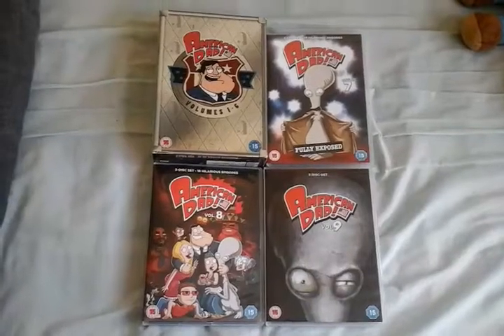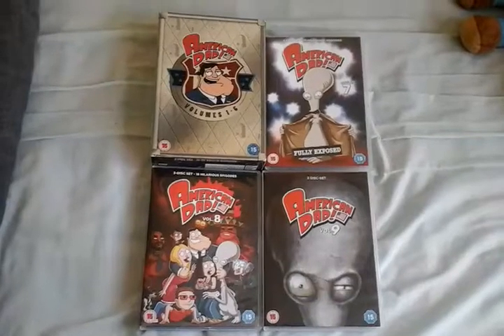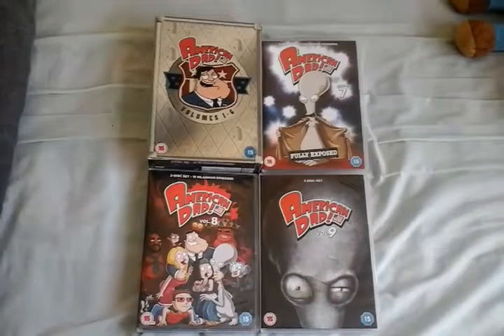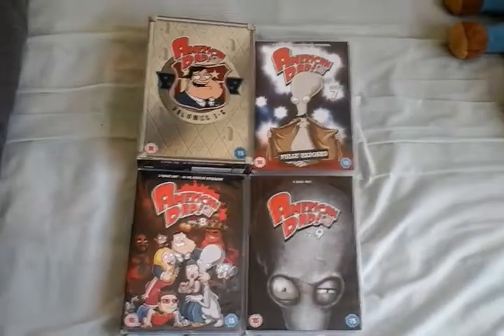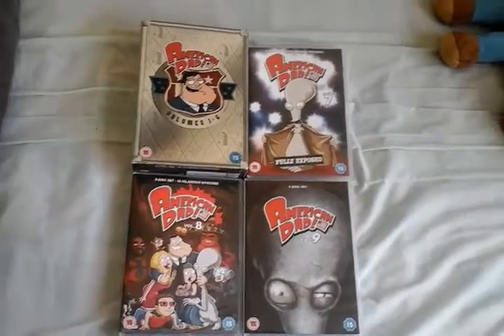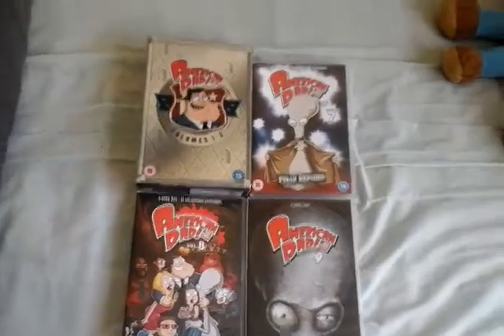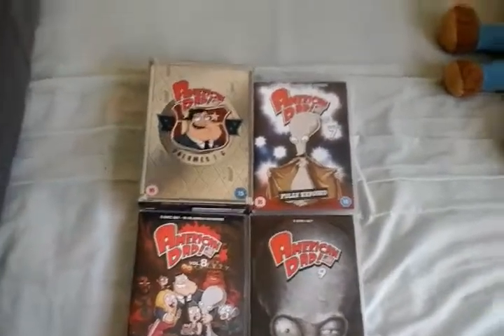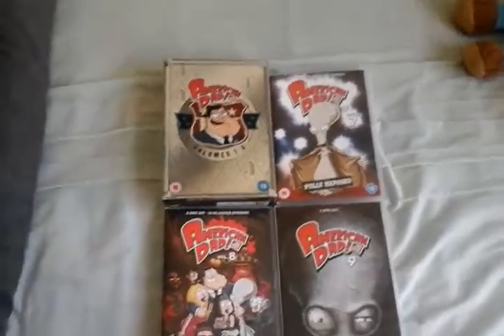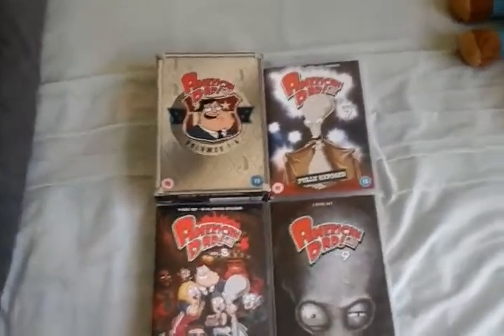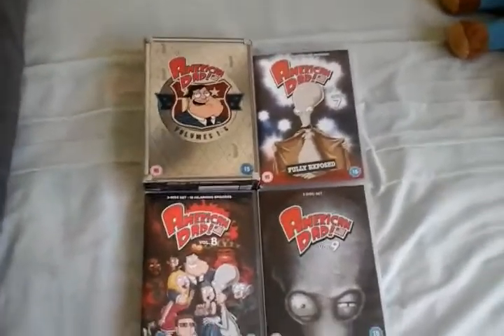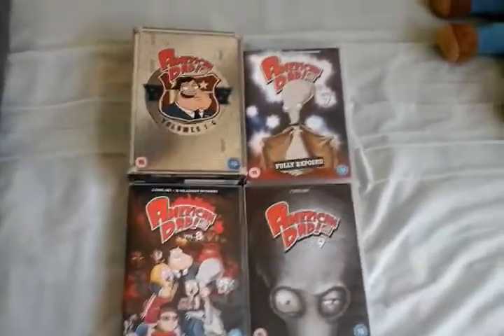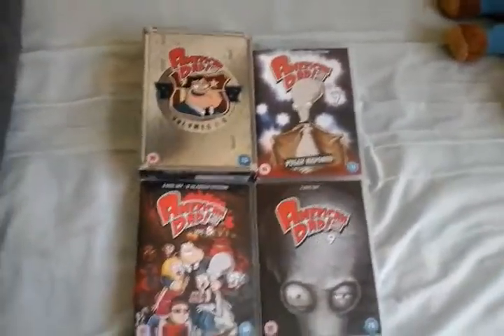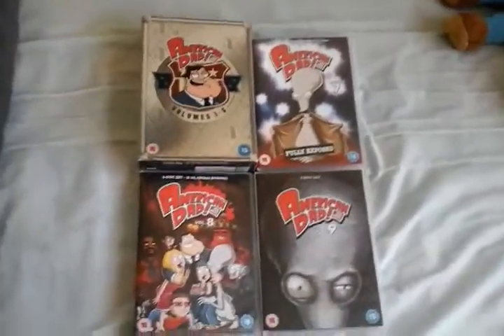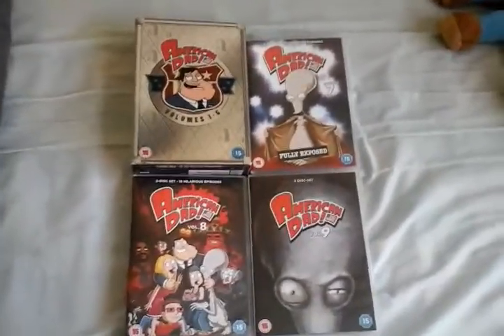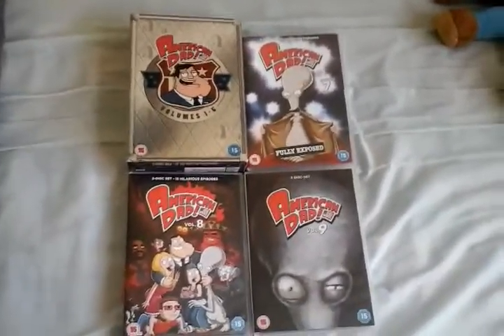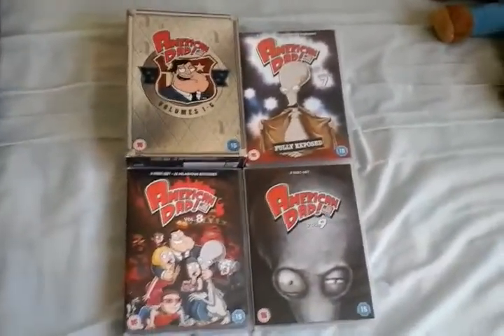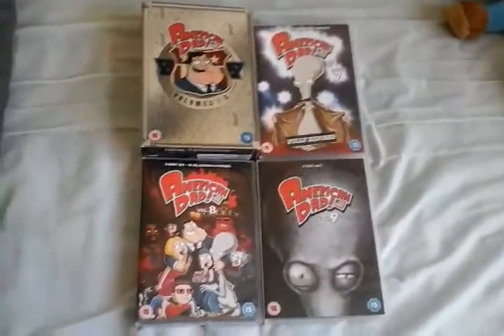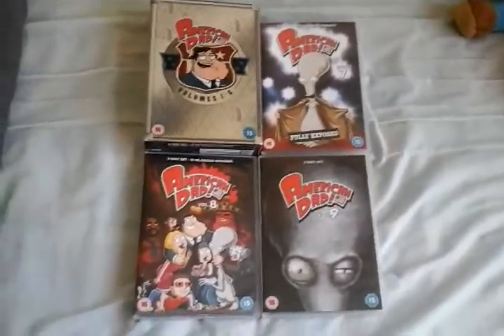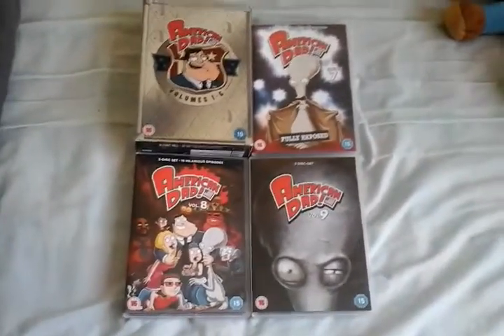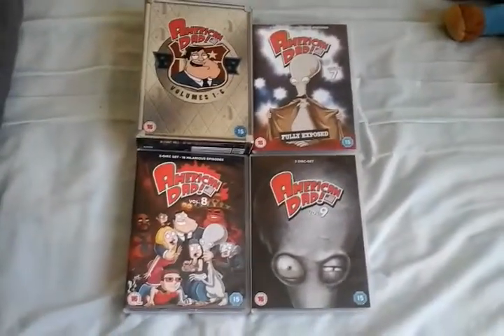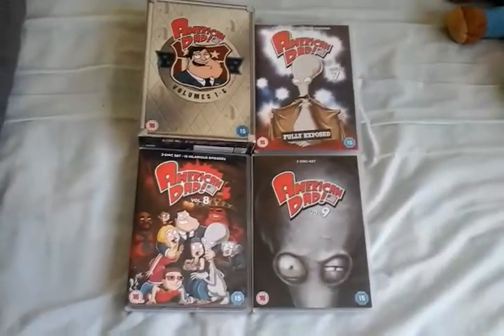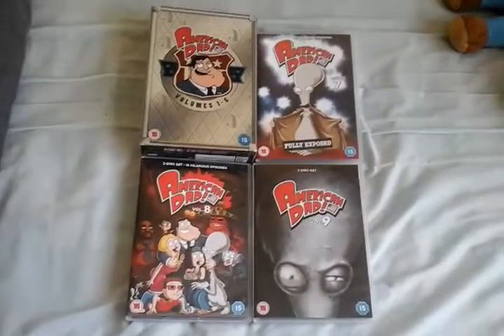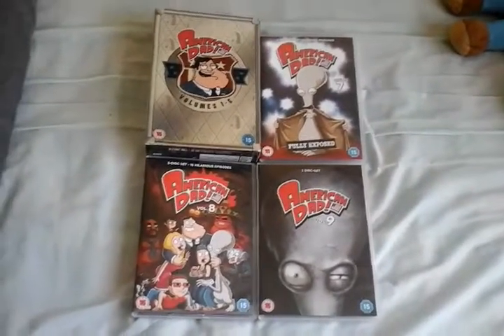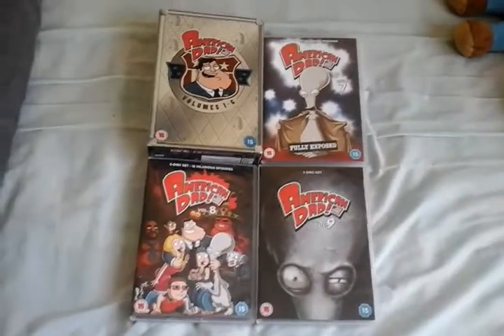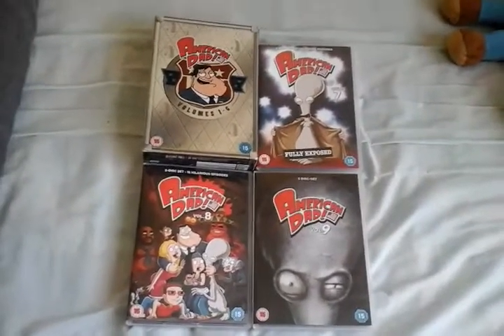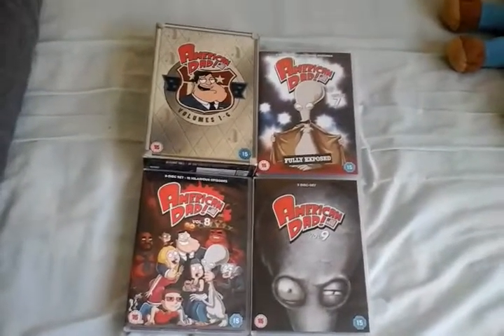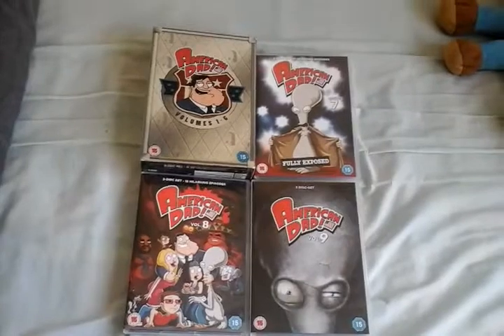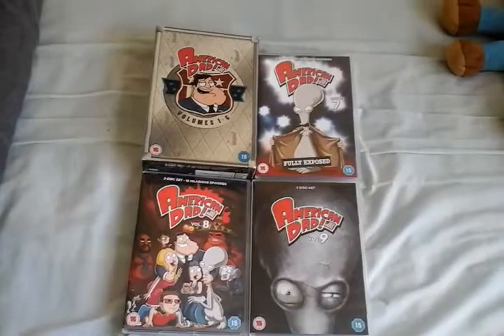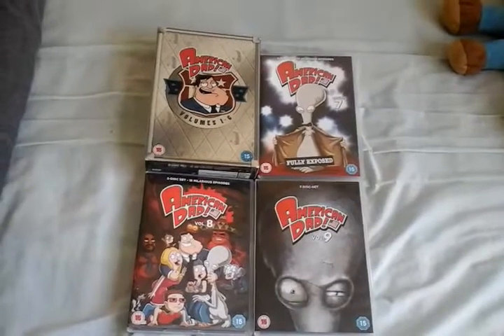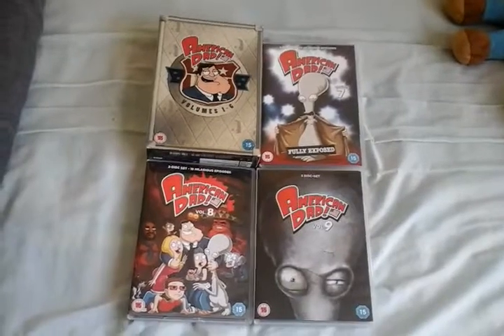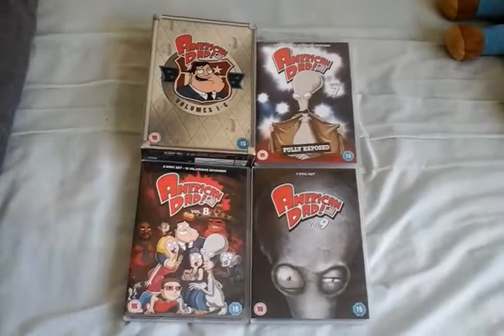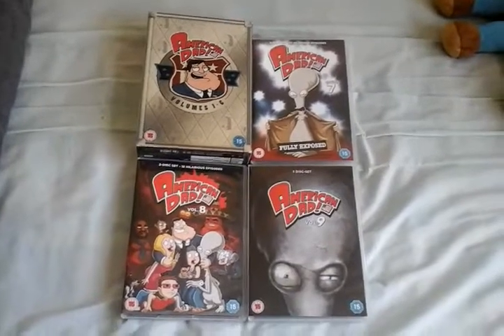Hello YouTubers, this is Nintendo, Sega, CBBC, CITV, Disney, and HCM Bruni here.